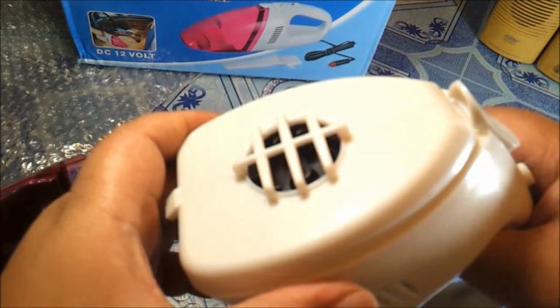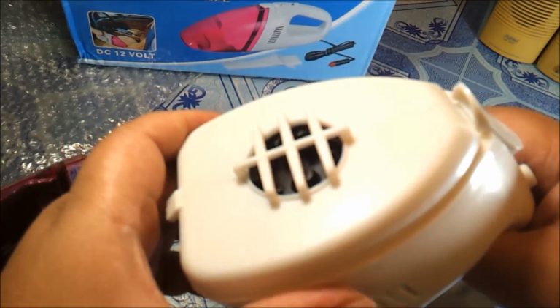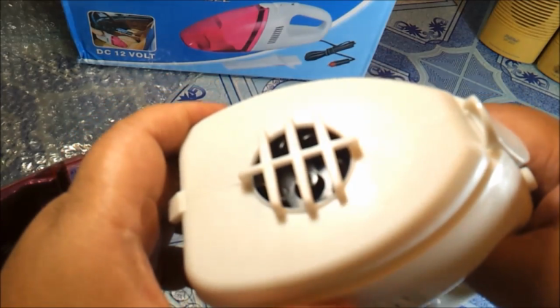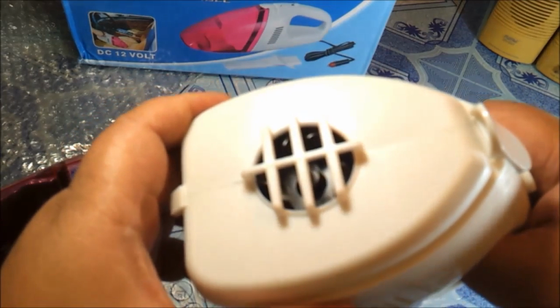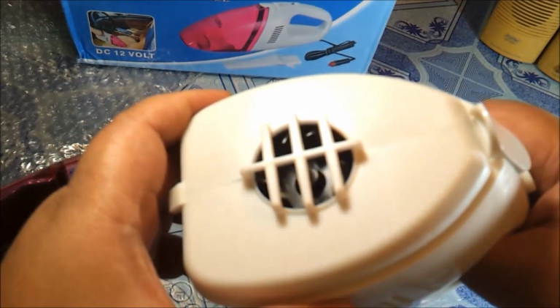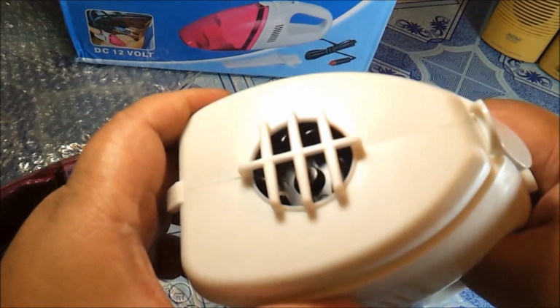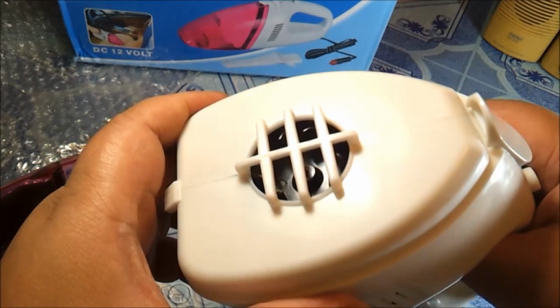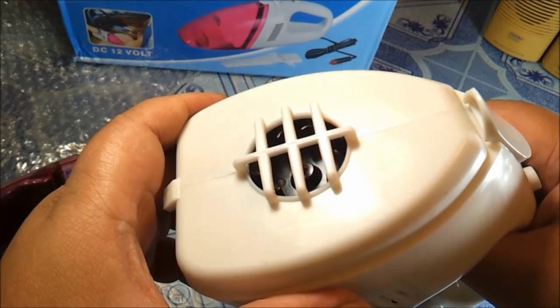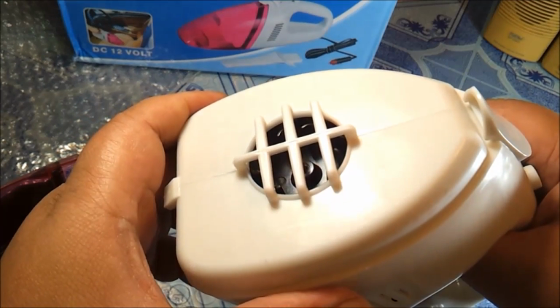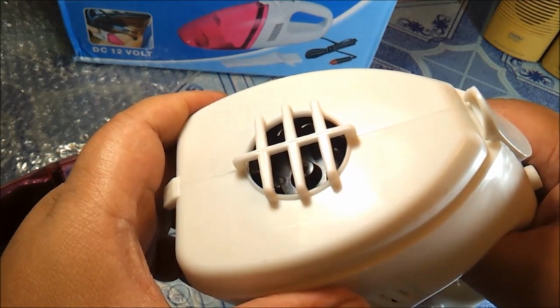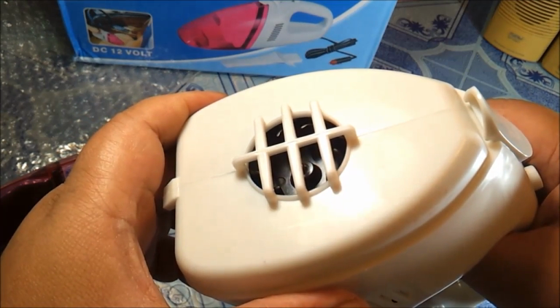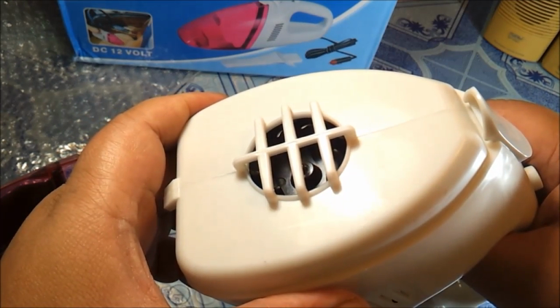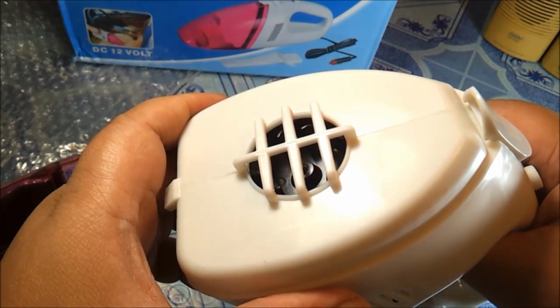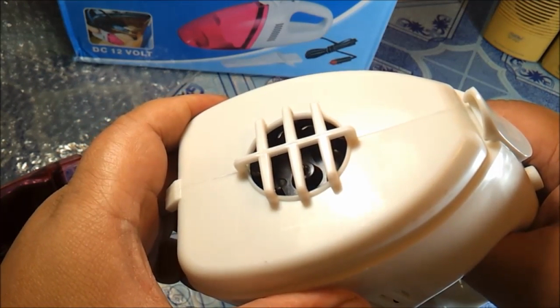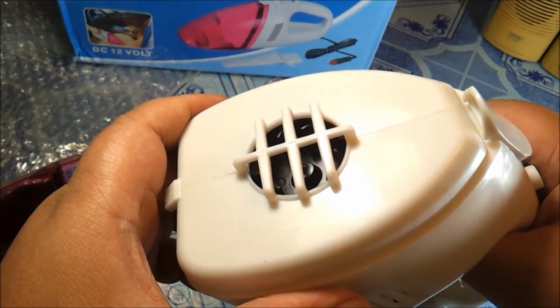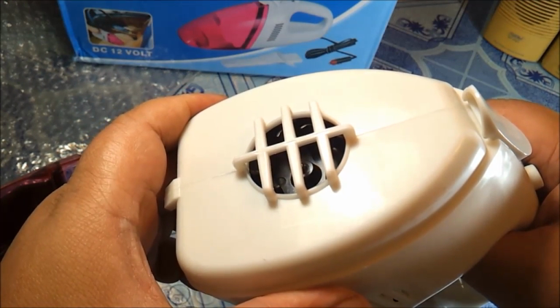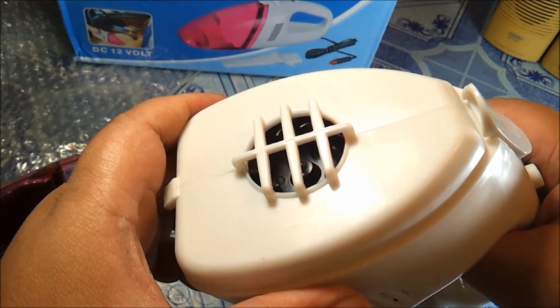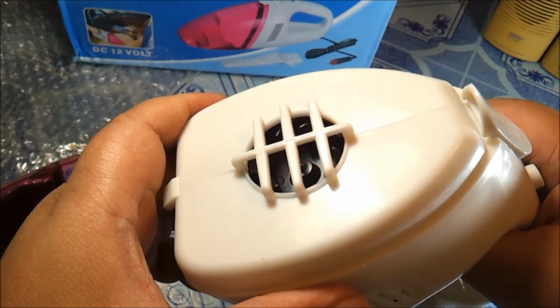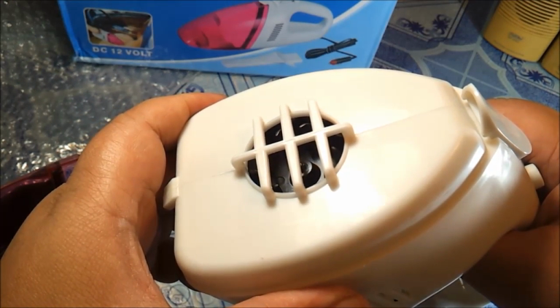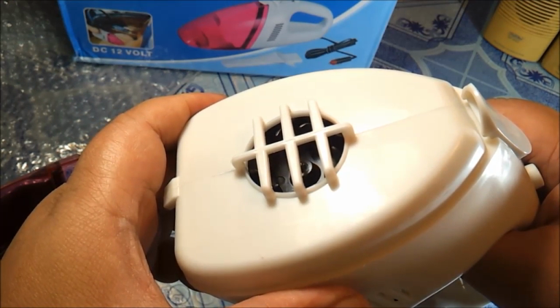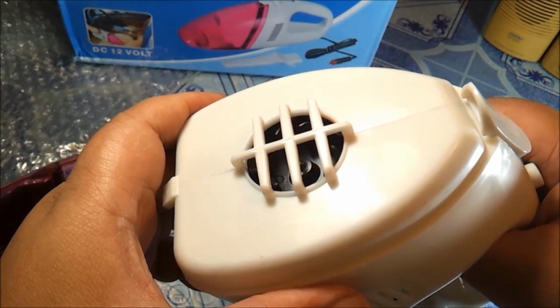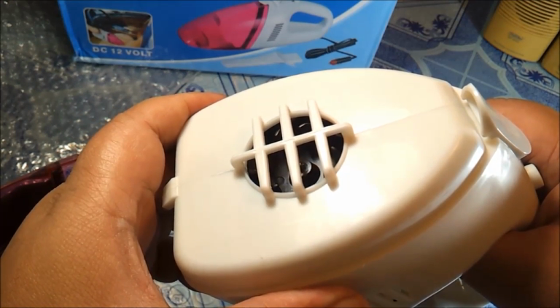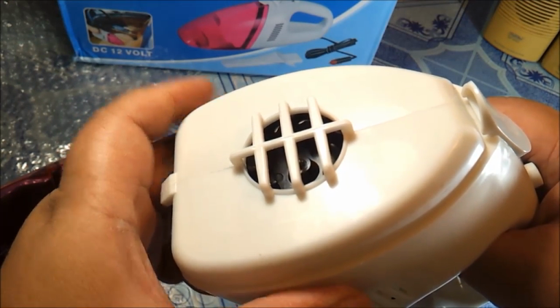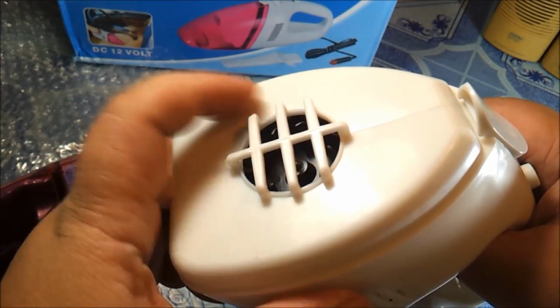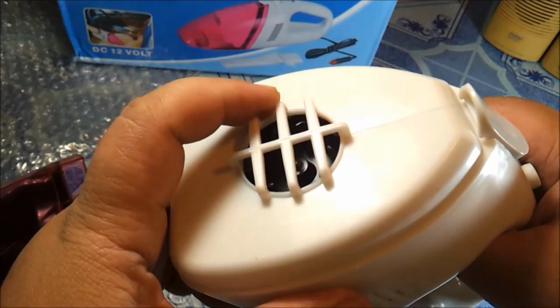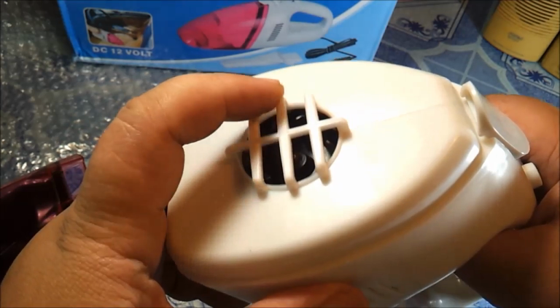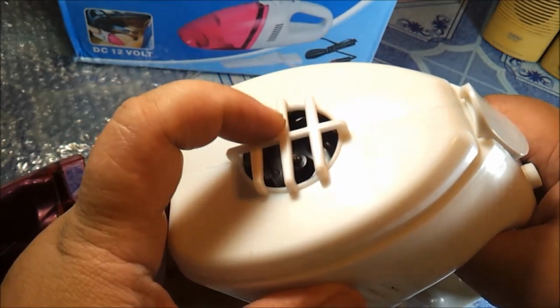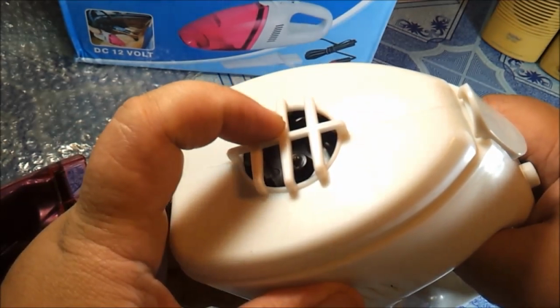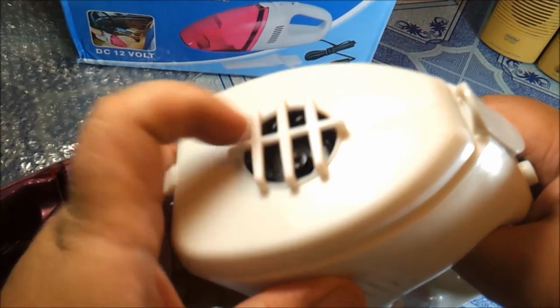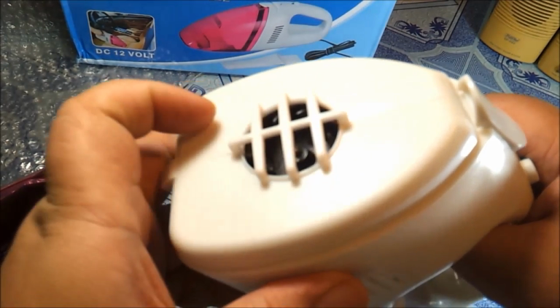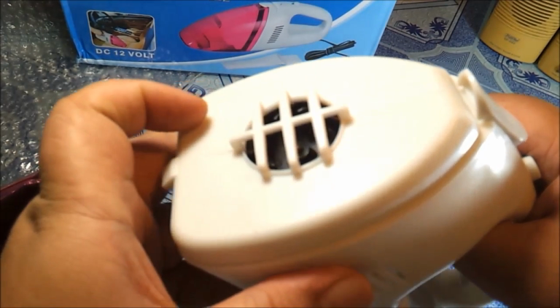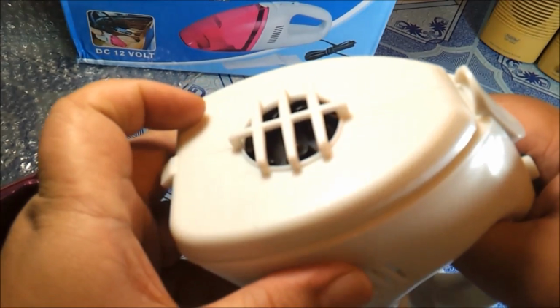You can clean the rubber filter insert when needed.